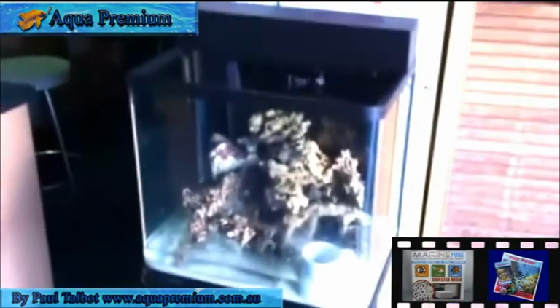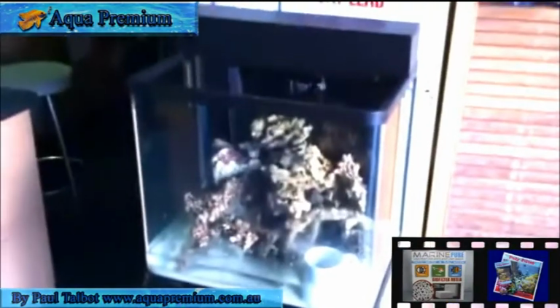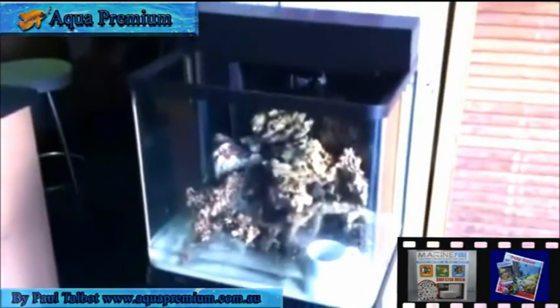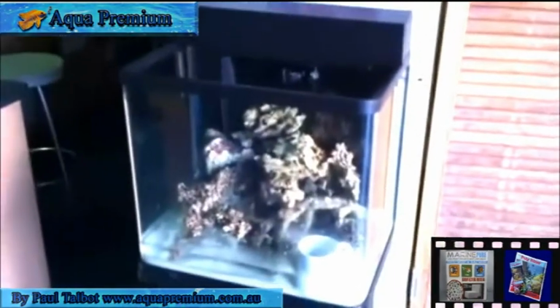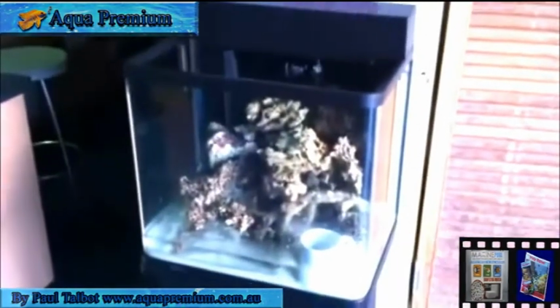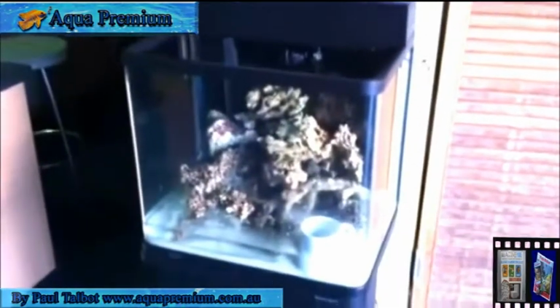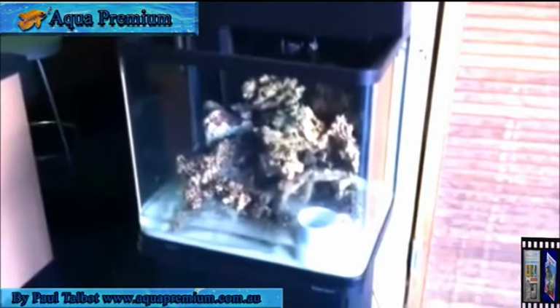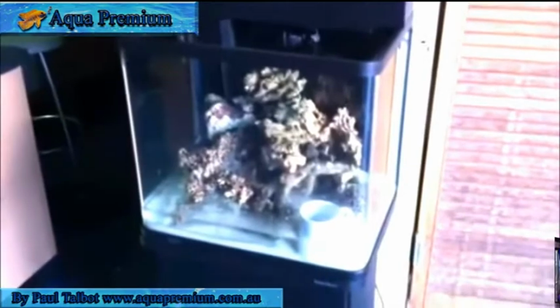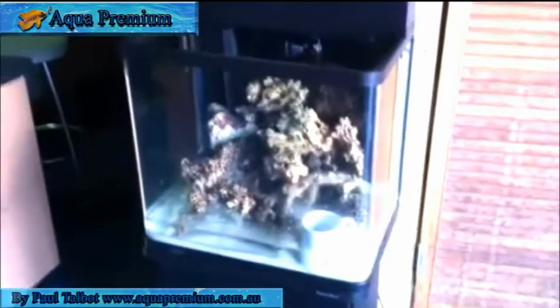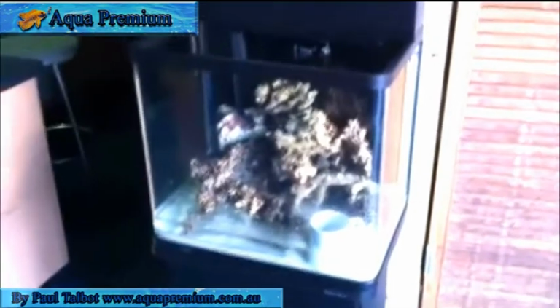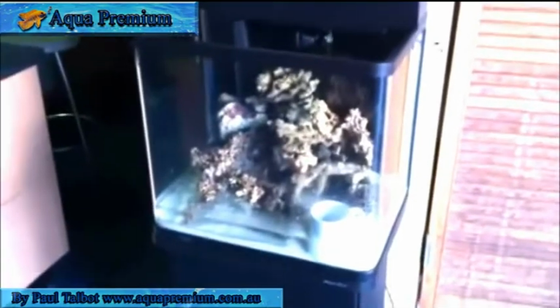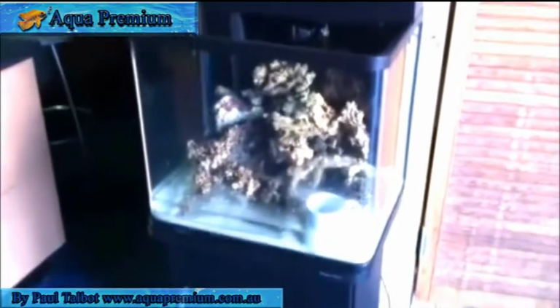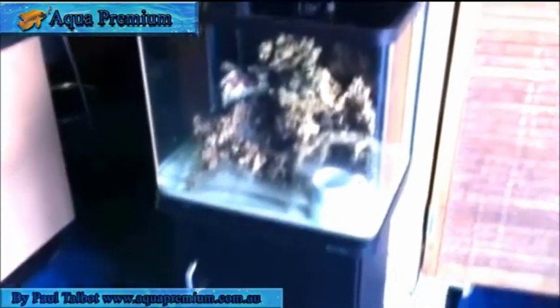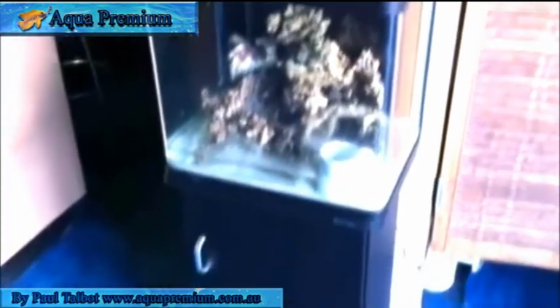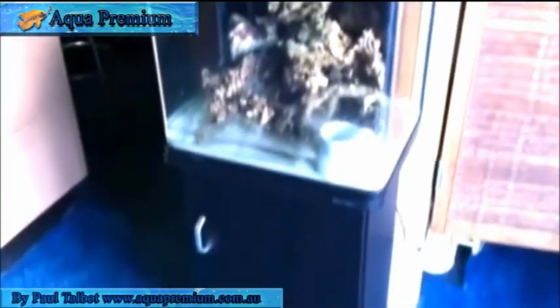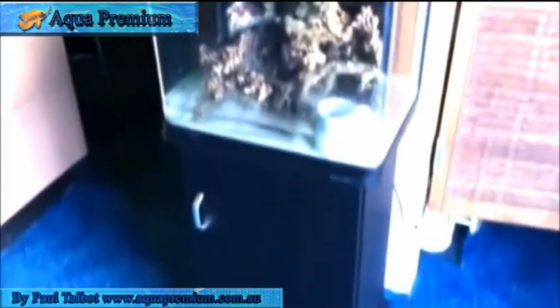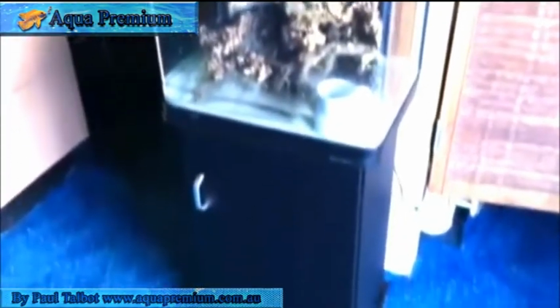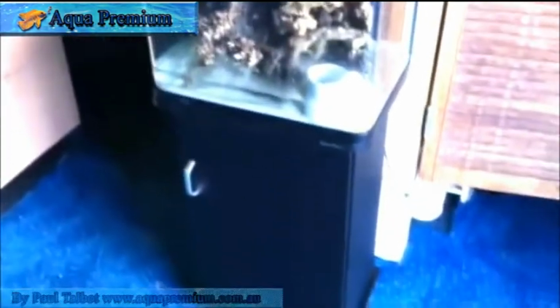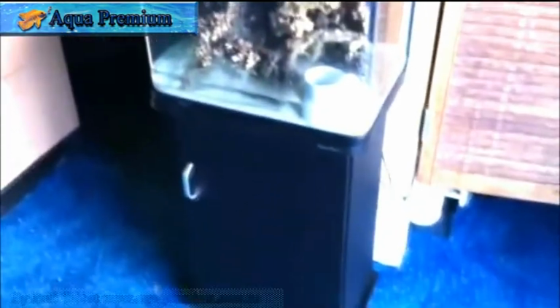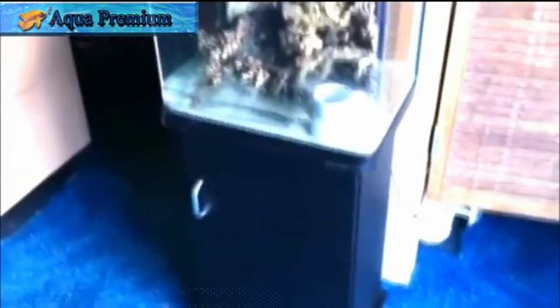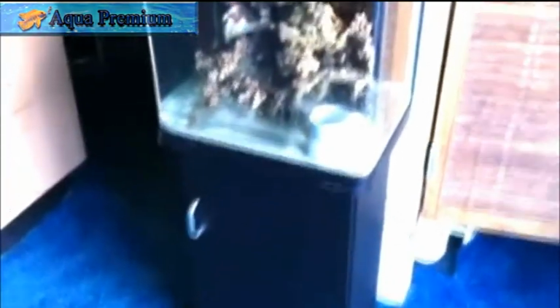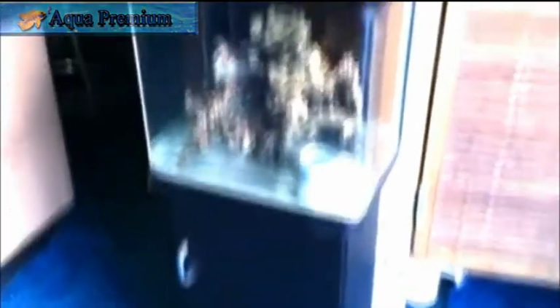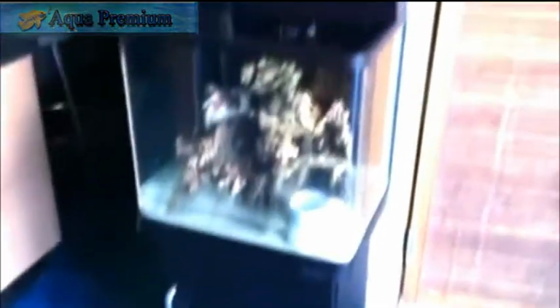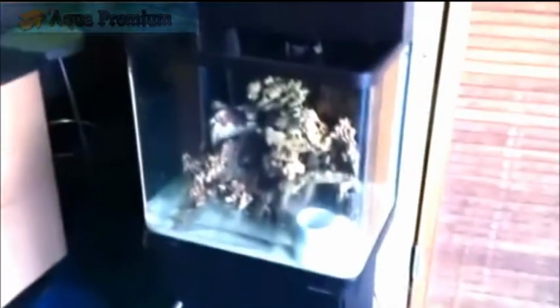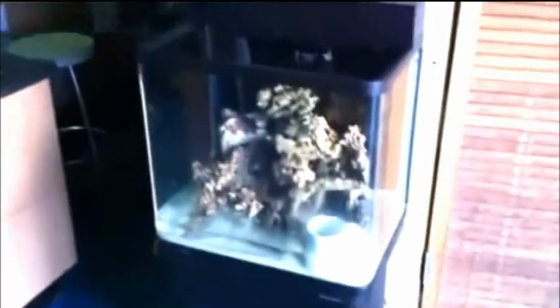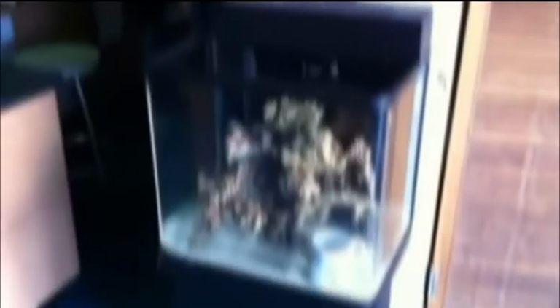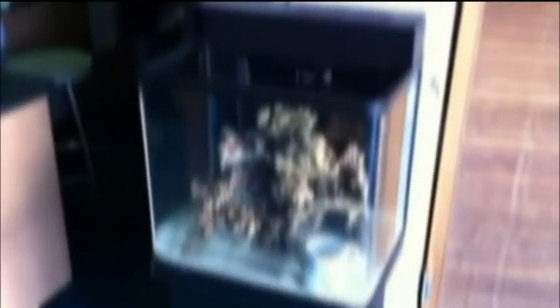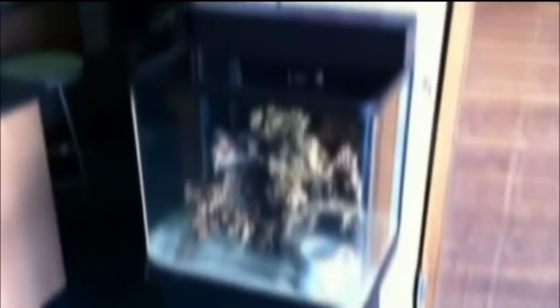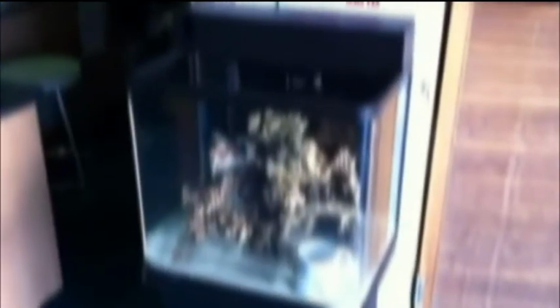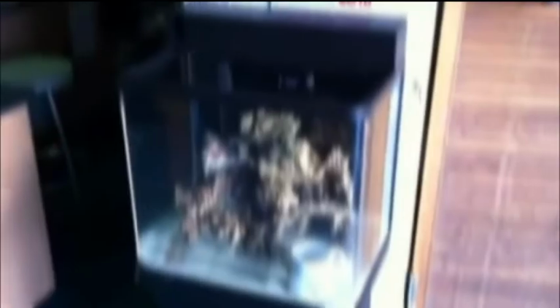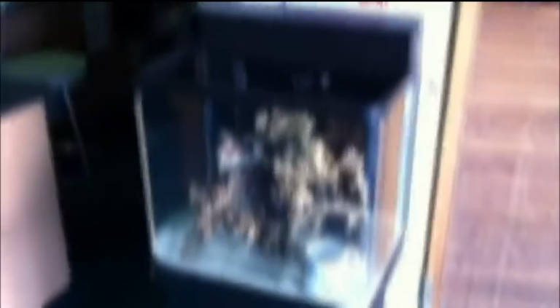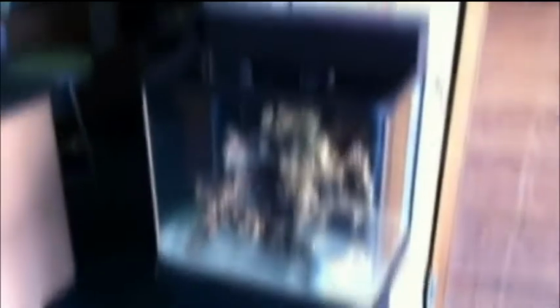A nice little AR-510 sitting here at the doorway of the shop so we can get some seahorses back.